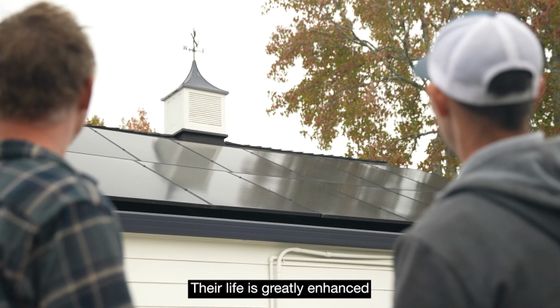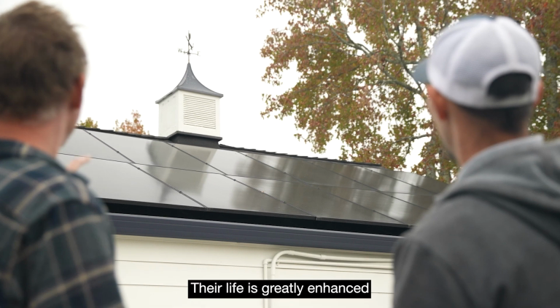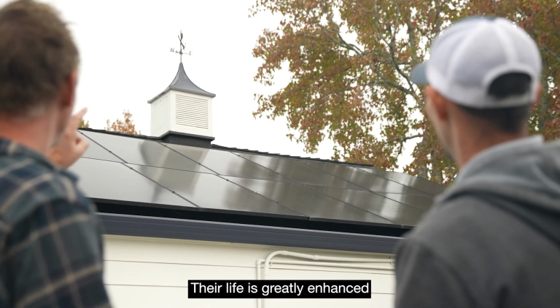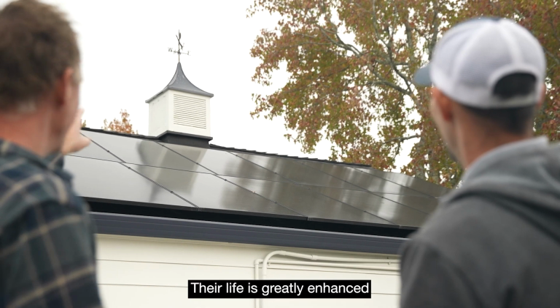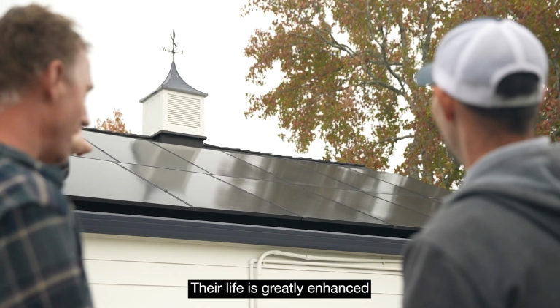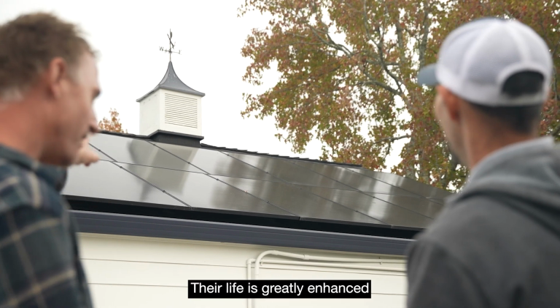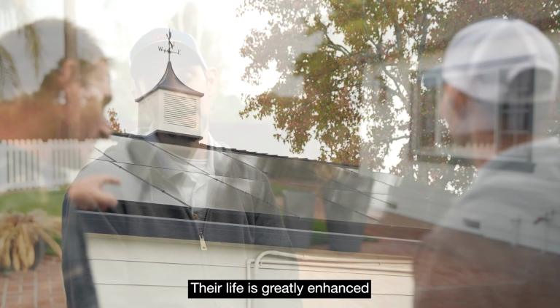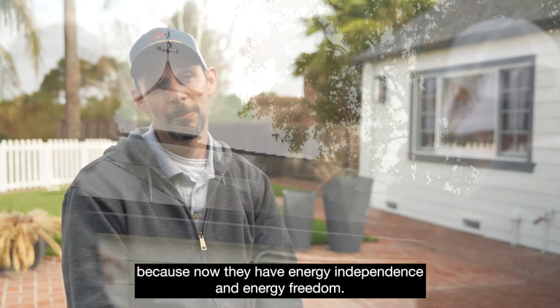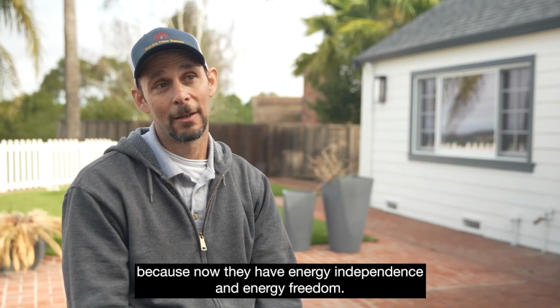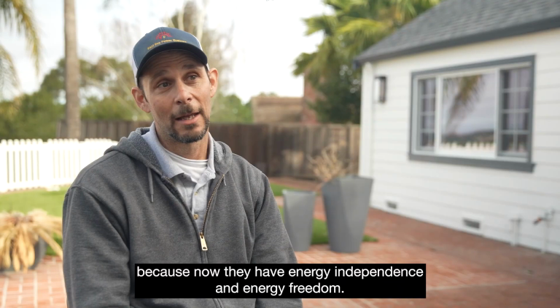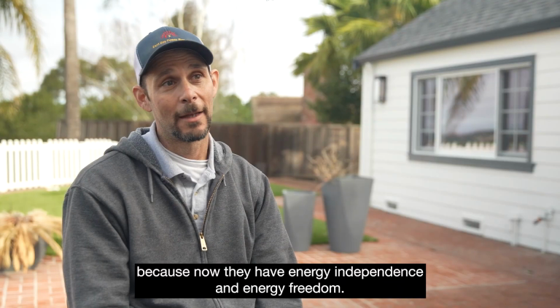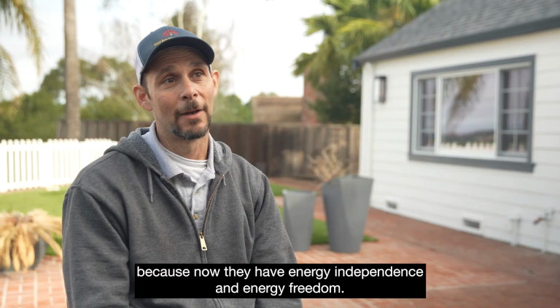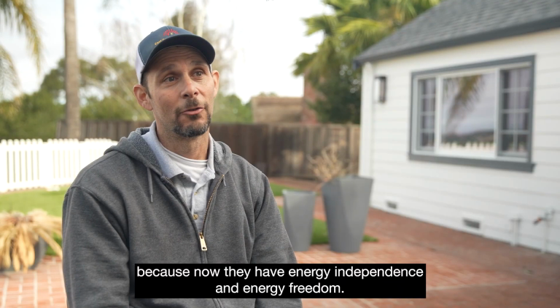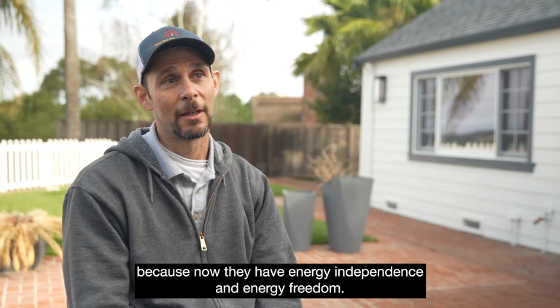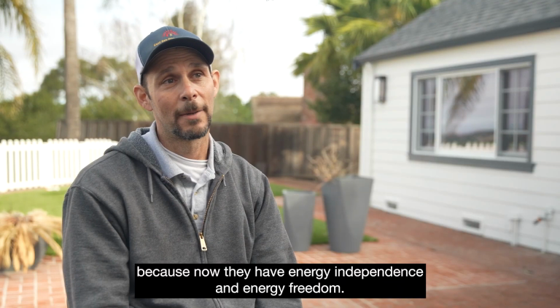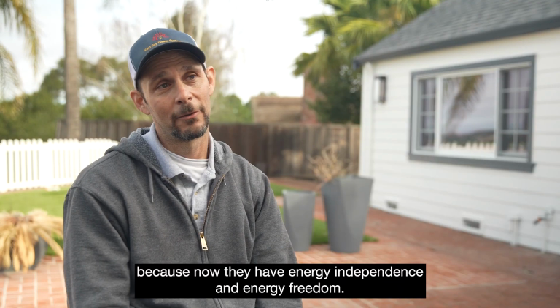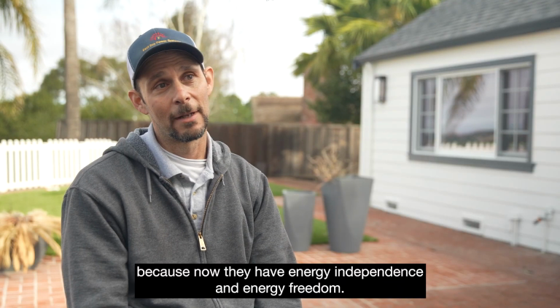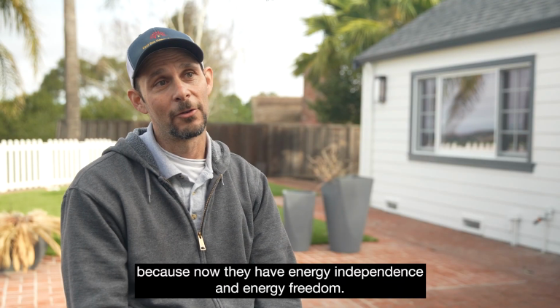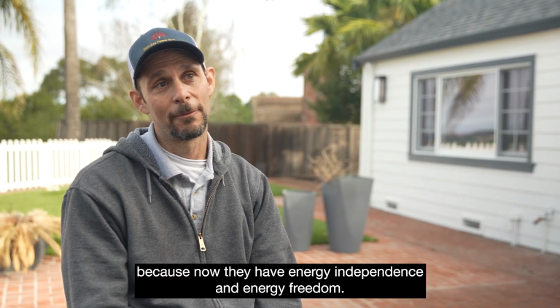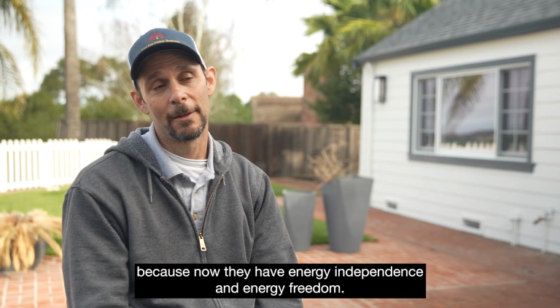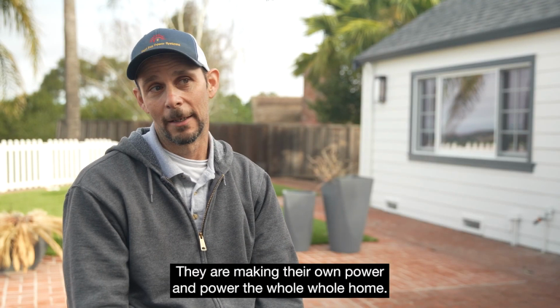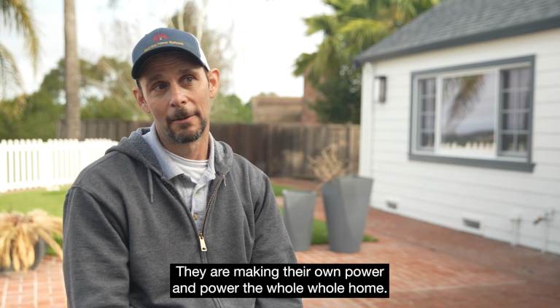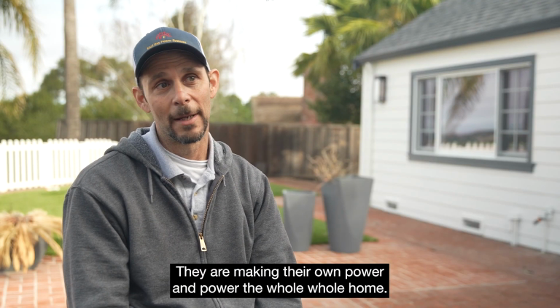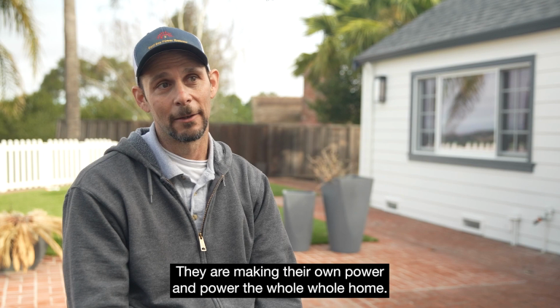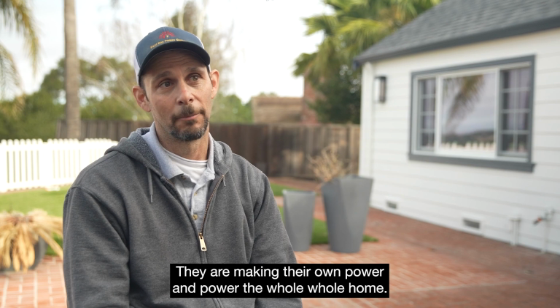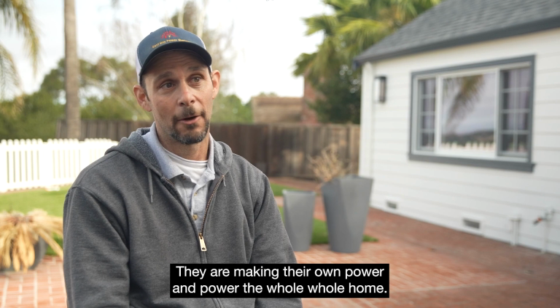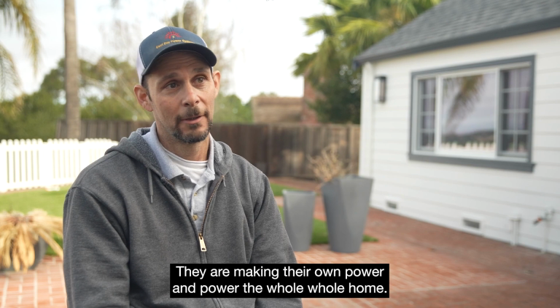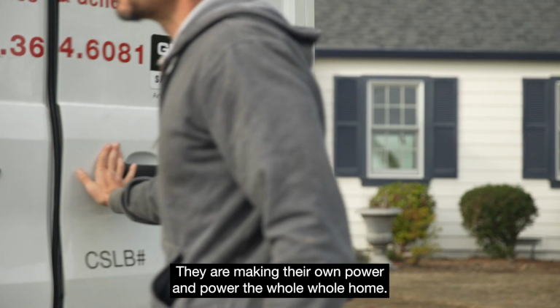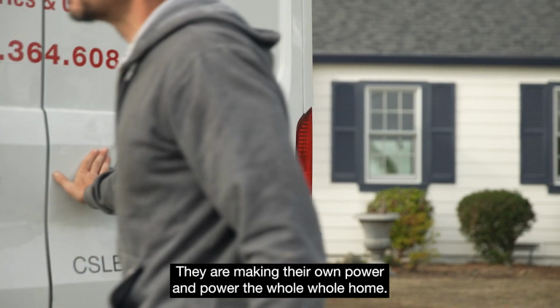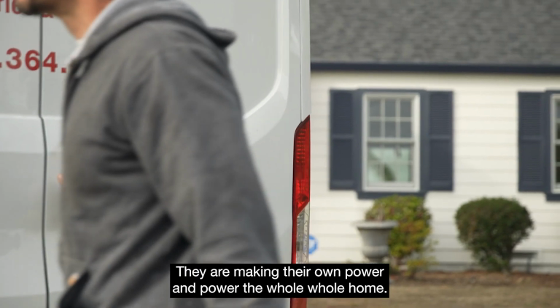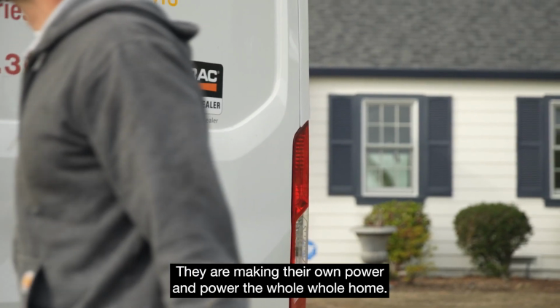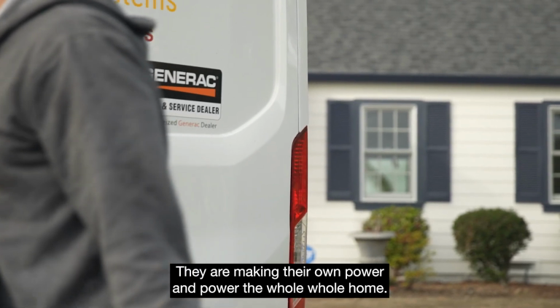Their life is greatly enhanced because now they have energy independence and energy freedom. They are making their own power and powering the whole home.